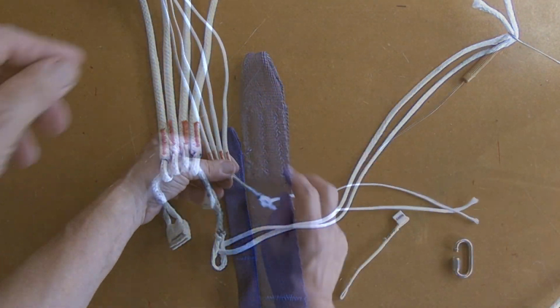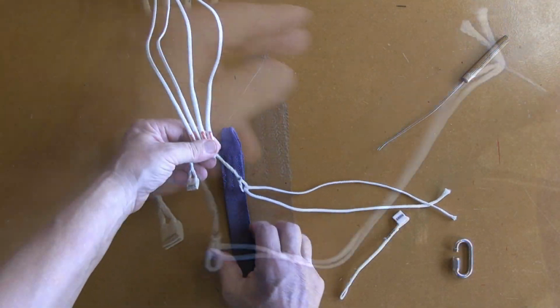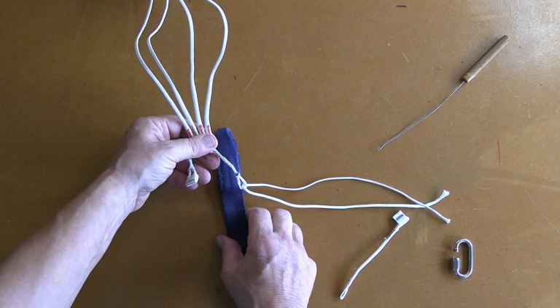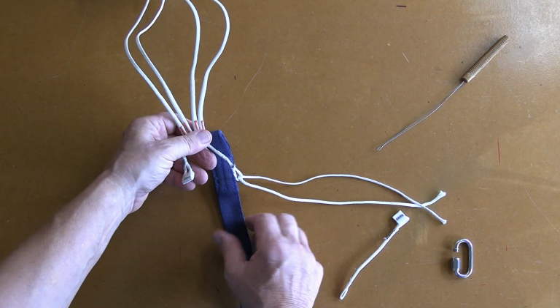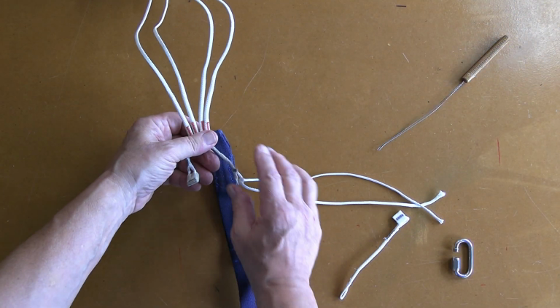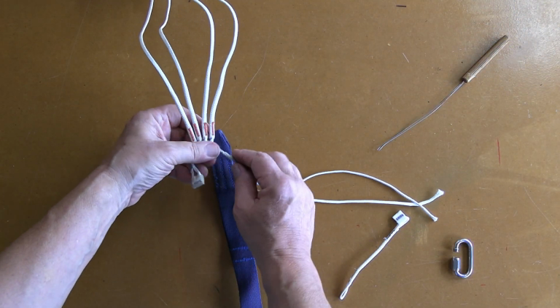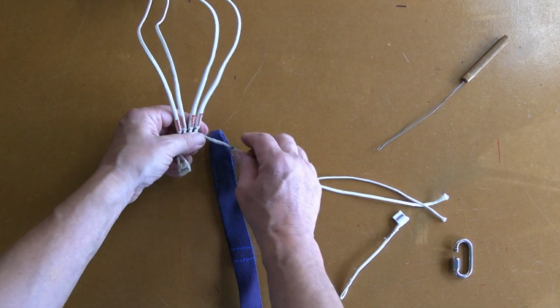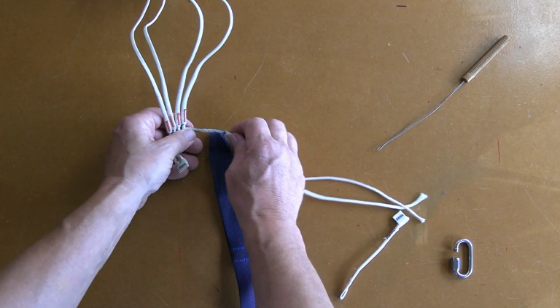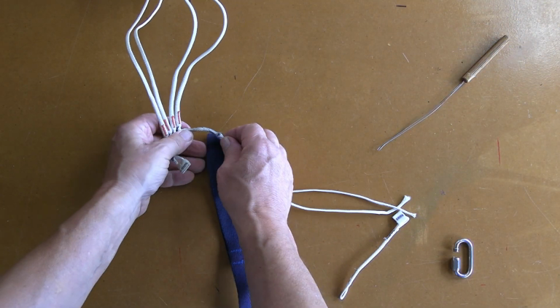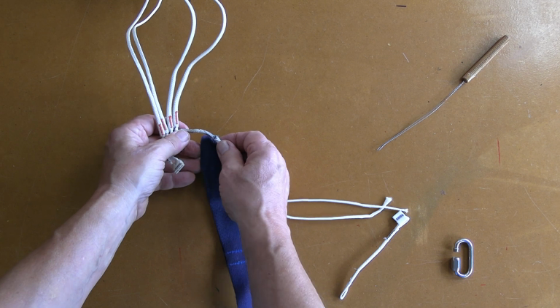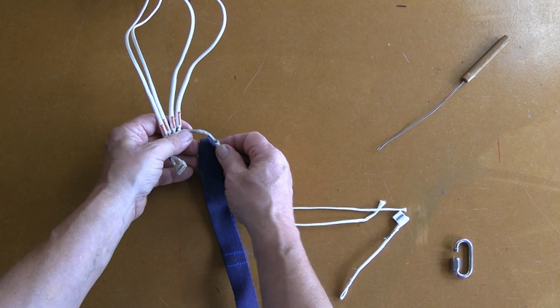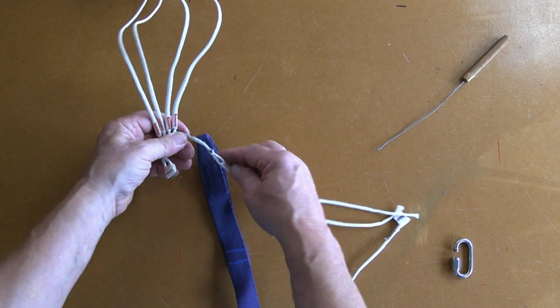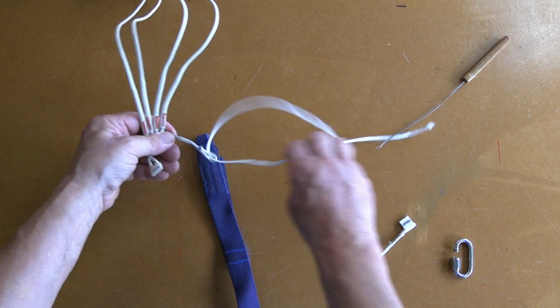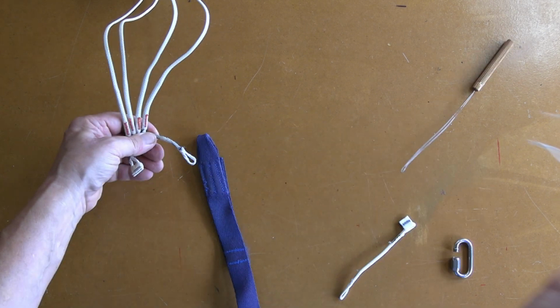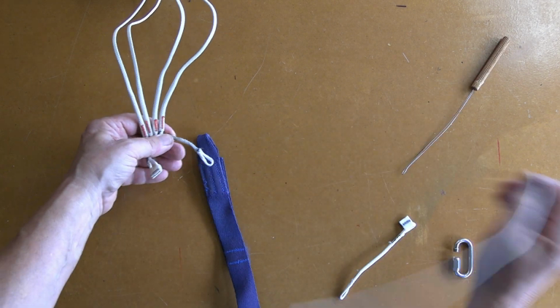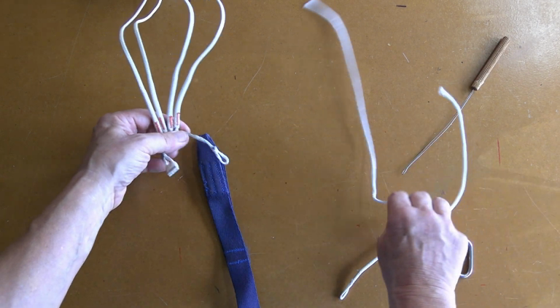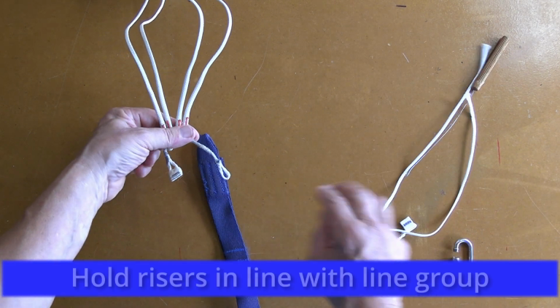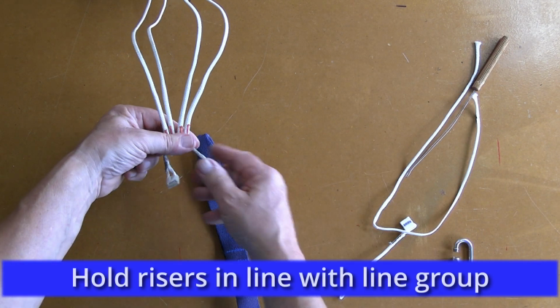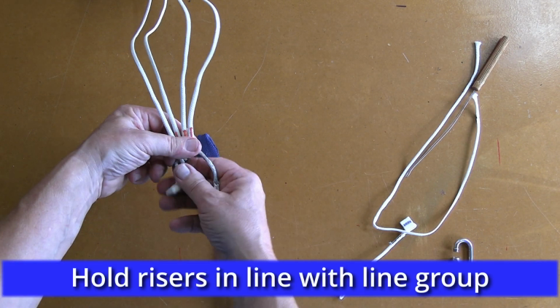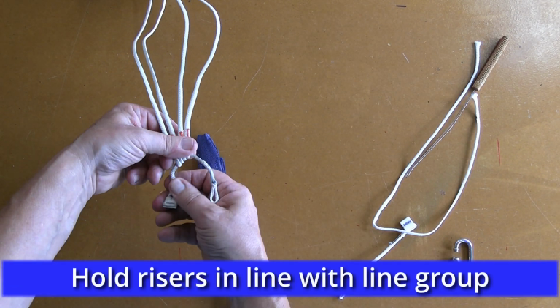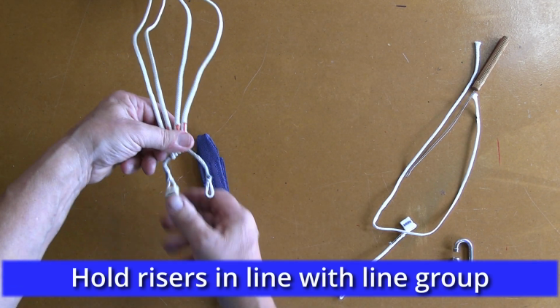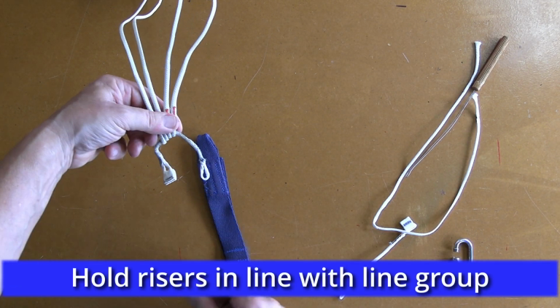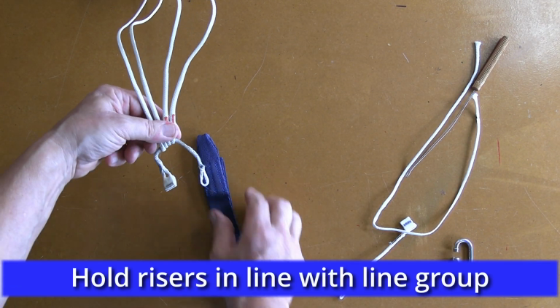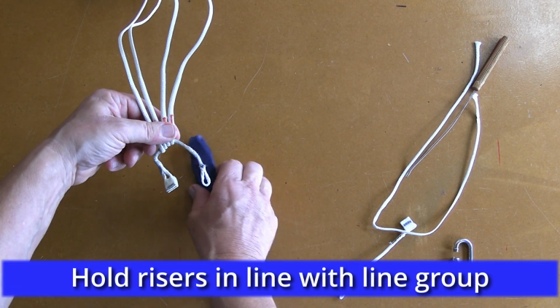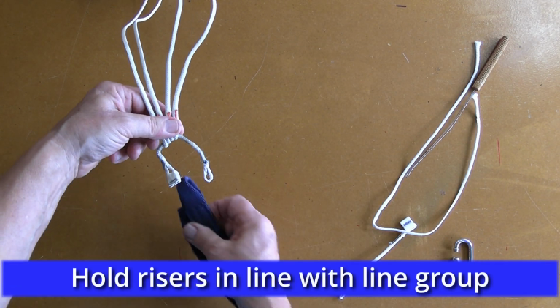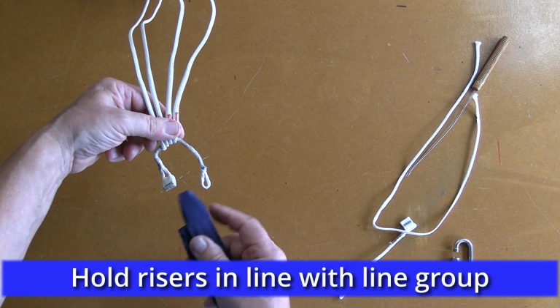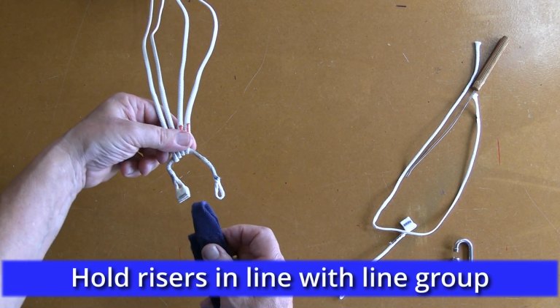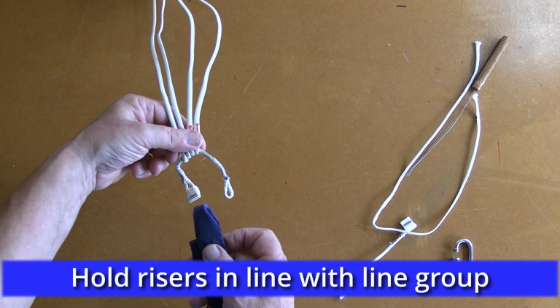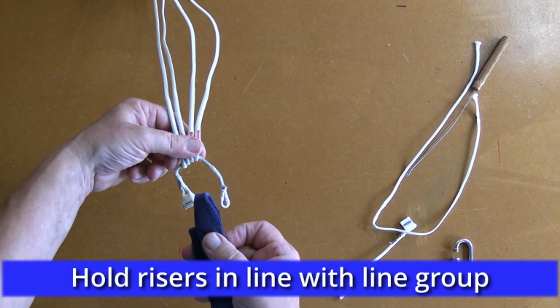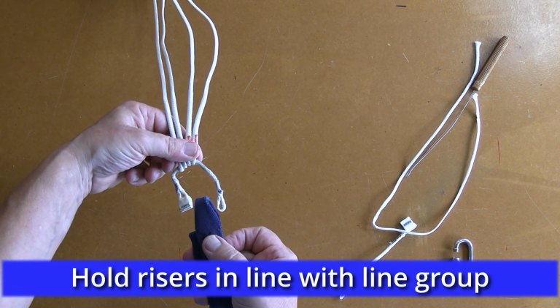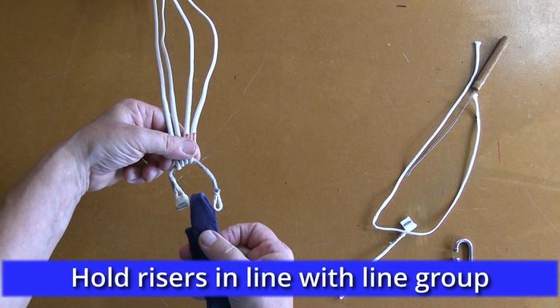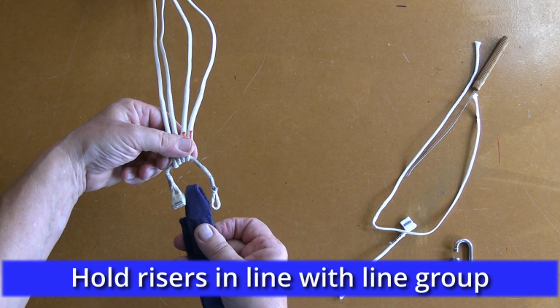Insert it into the finger trapping tool and draw the soft link through the loops. Having done this, remove the short piece of line and hold the riser in a straight line with the suspension lines.